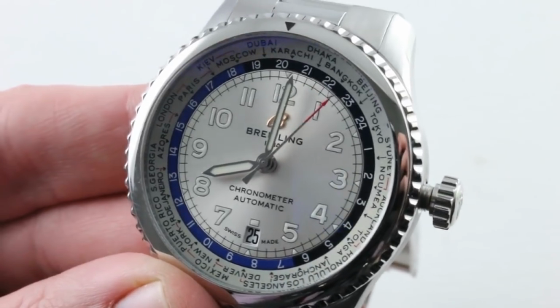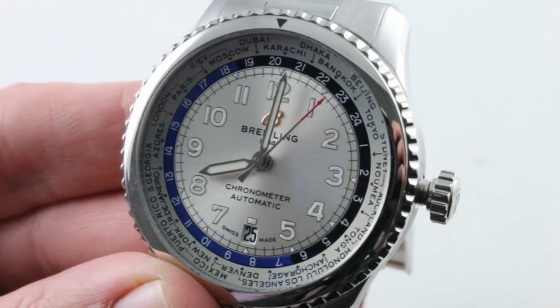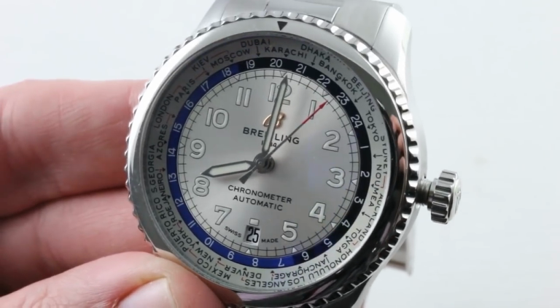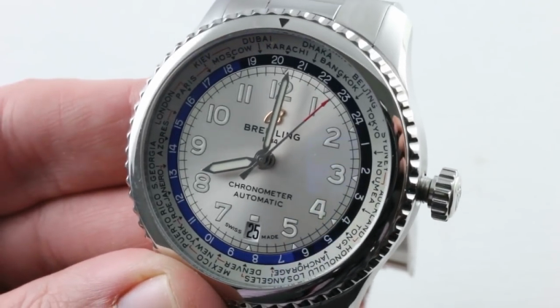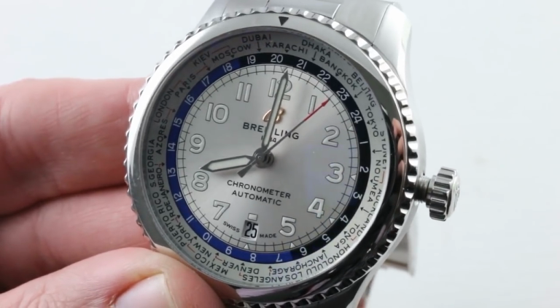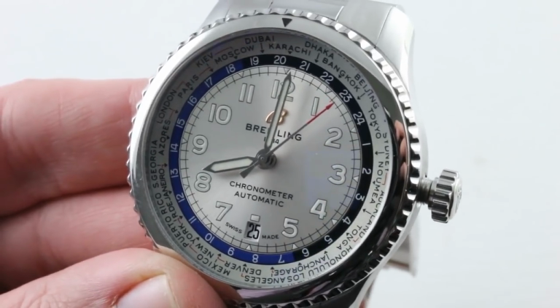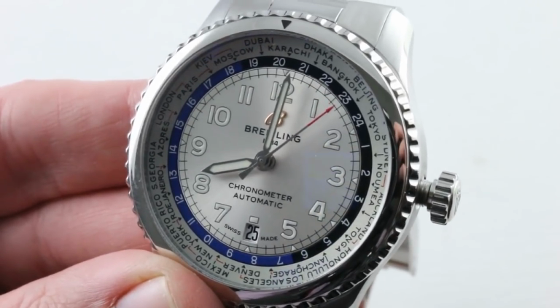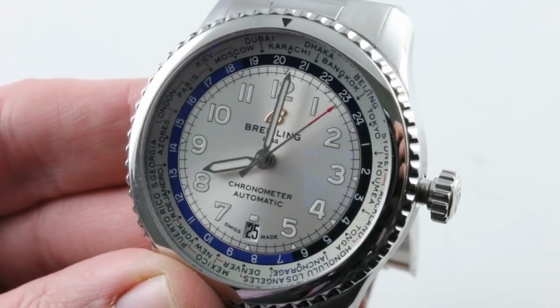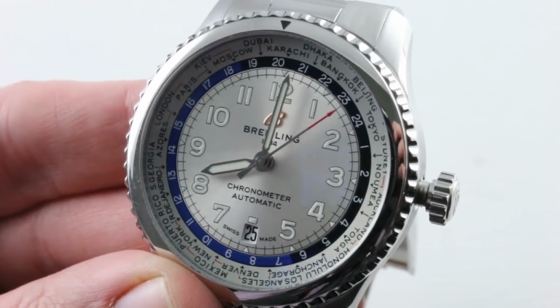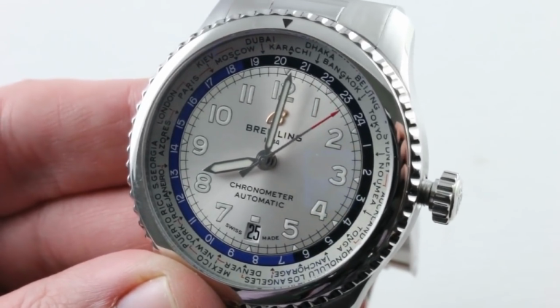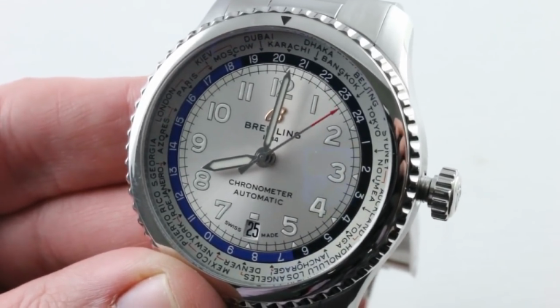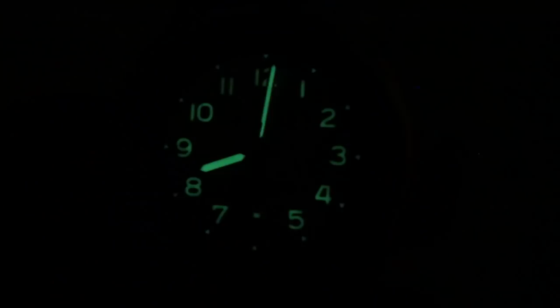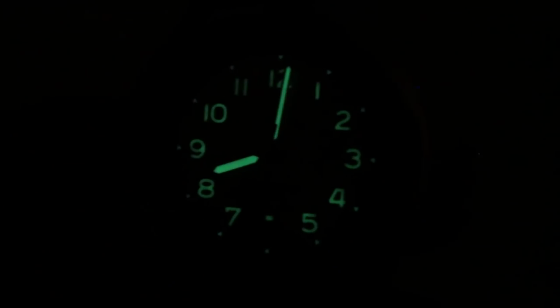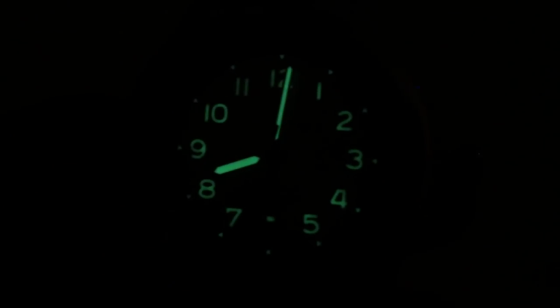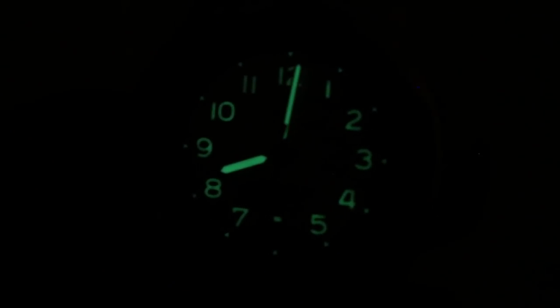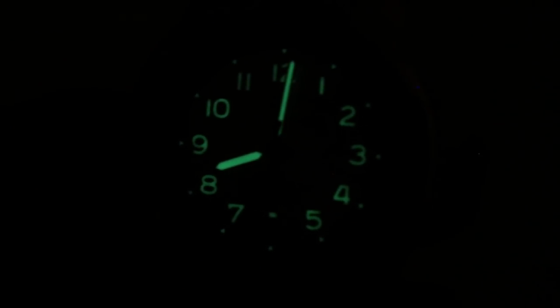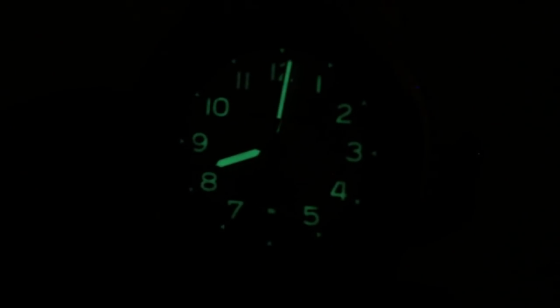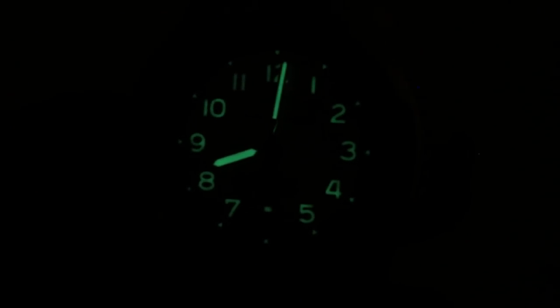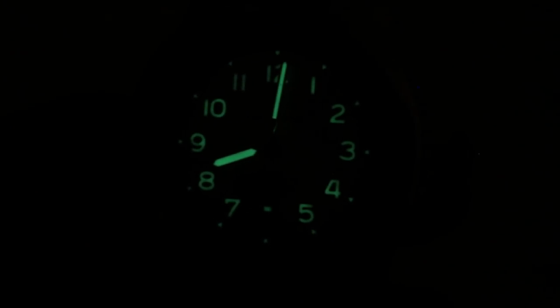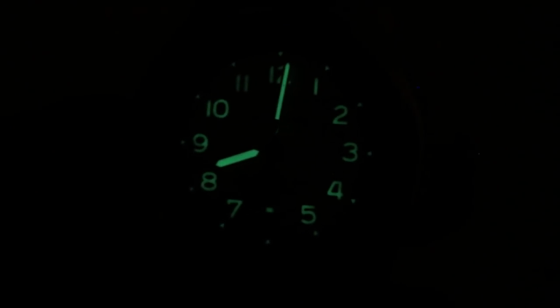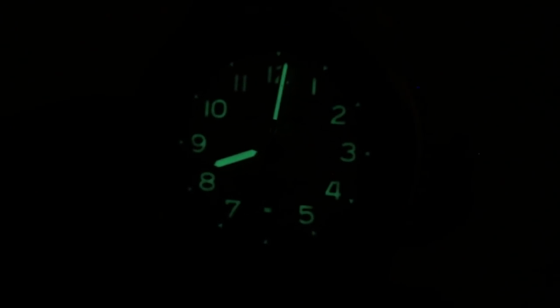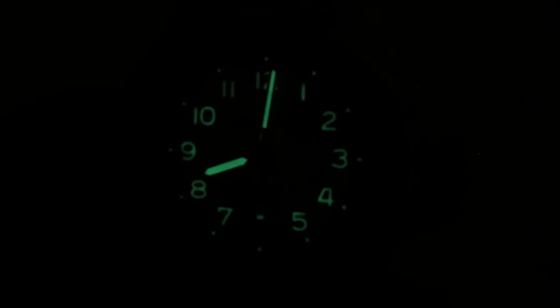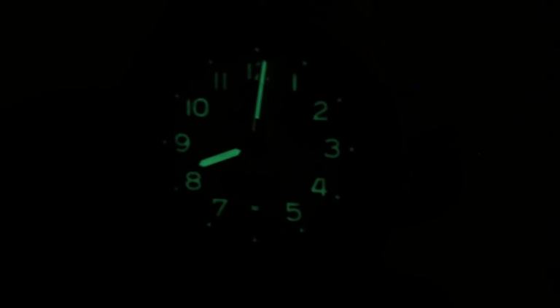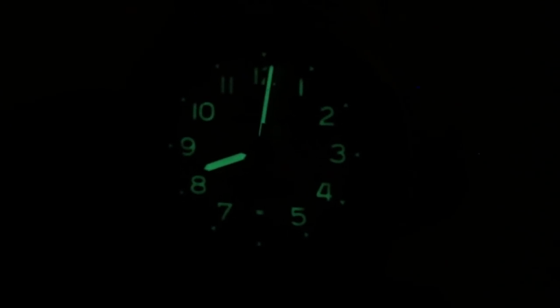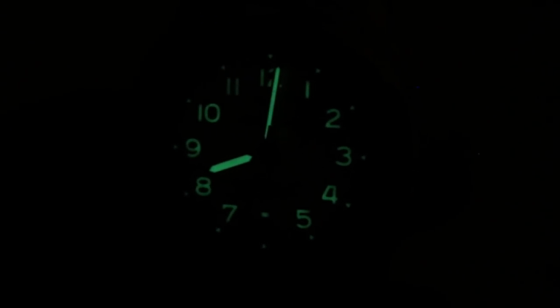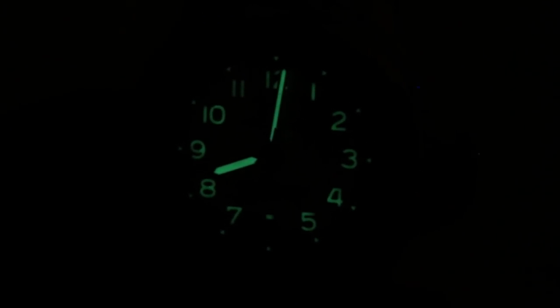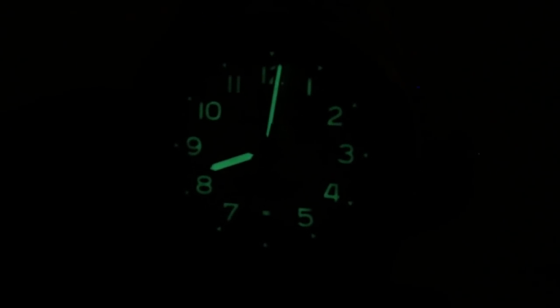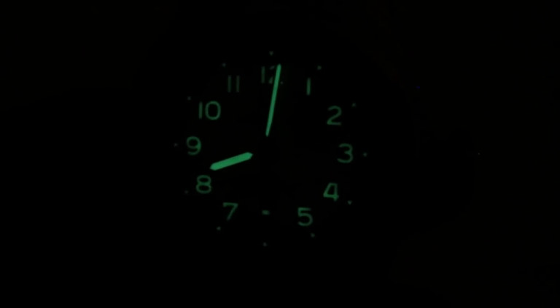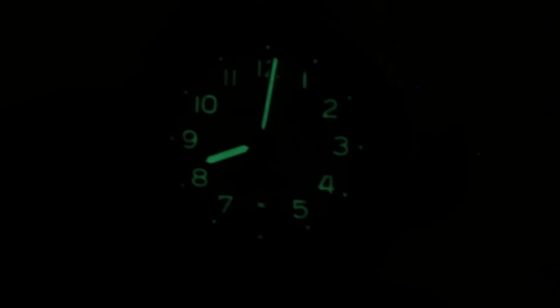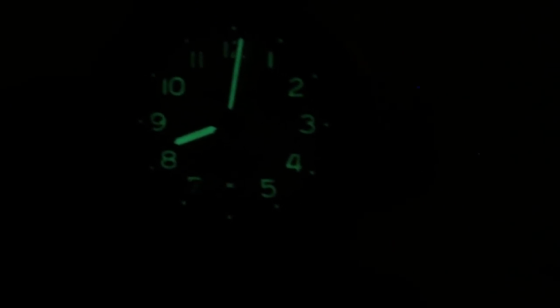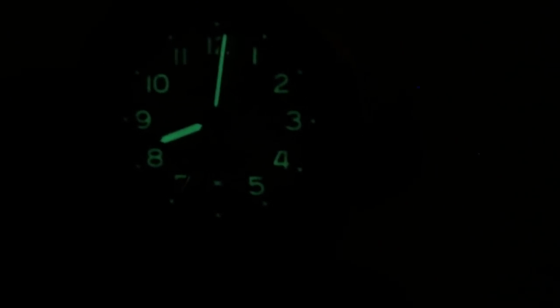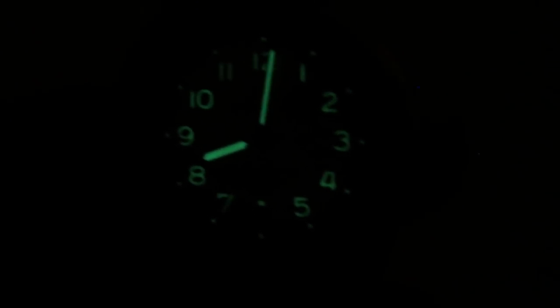See this one and make it yours on our website. And we're back with the Breitling Navitimer 8 Unitime, glowing green by night.